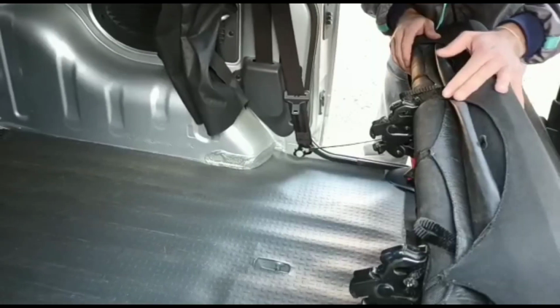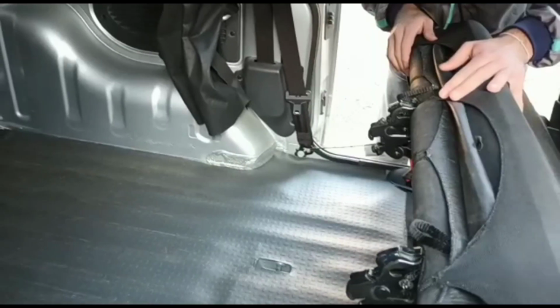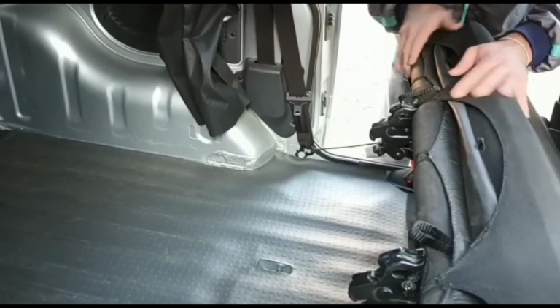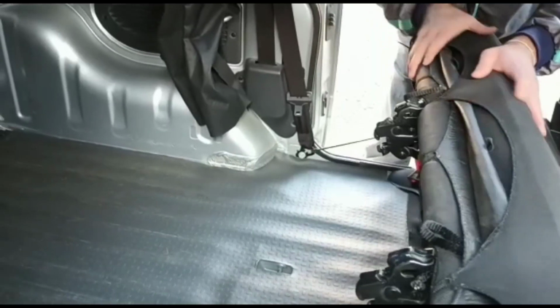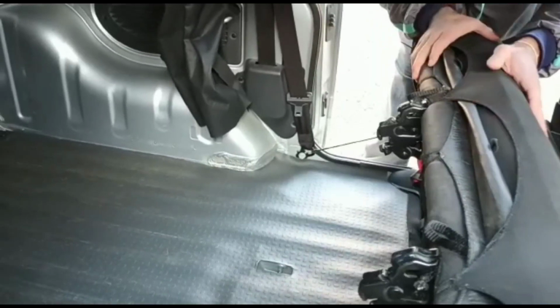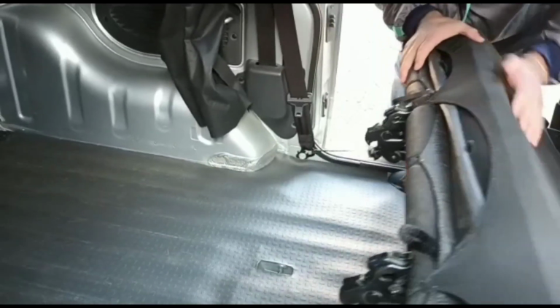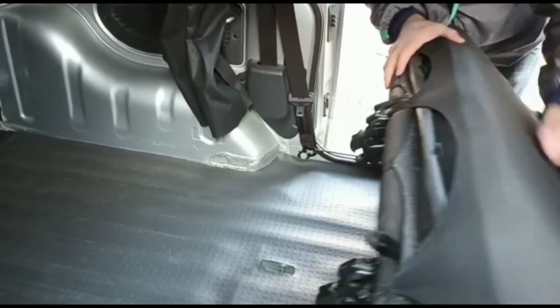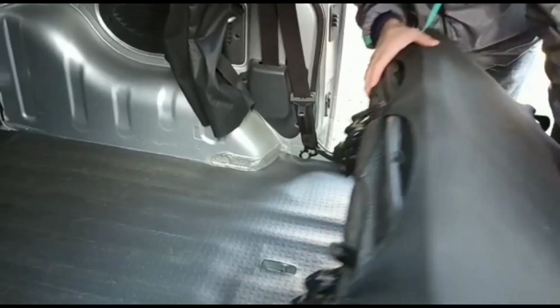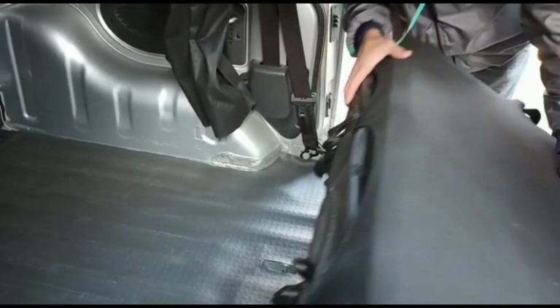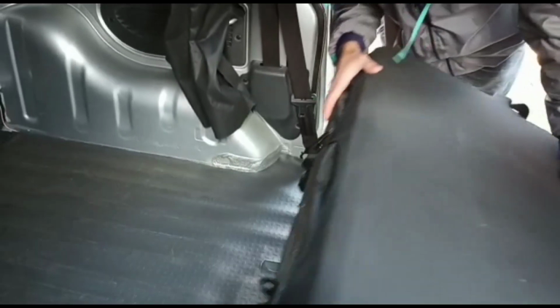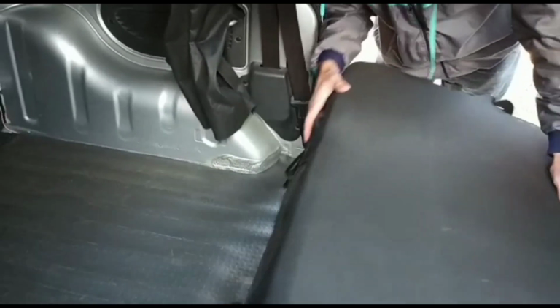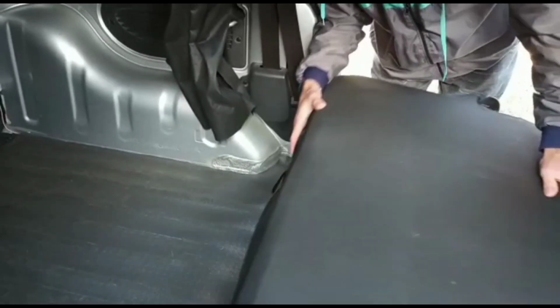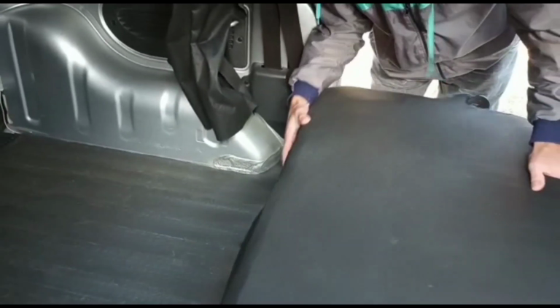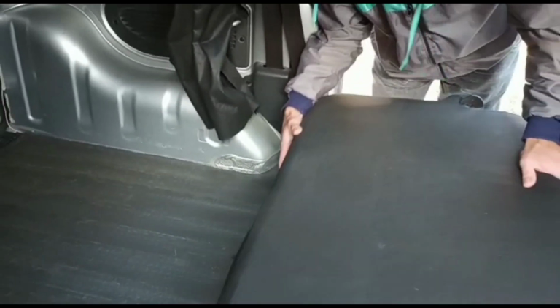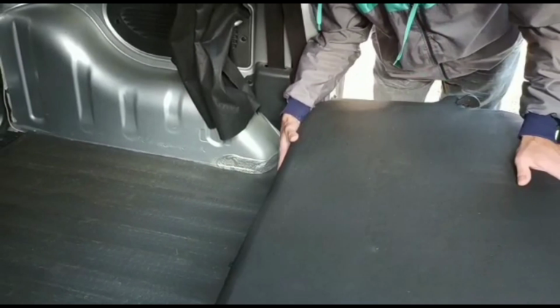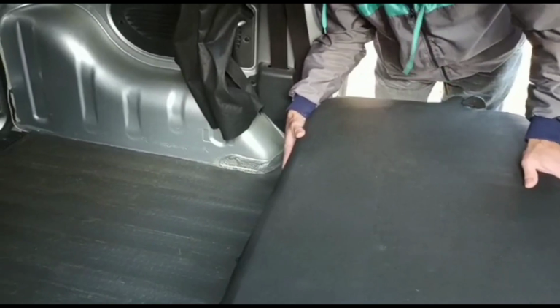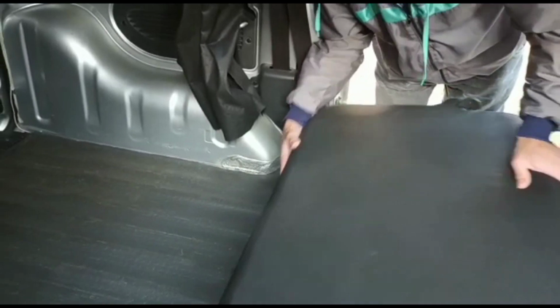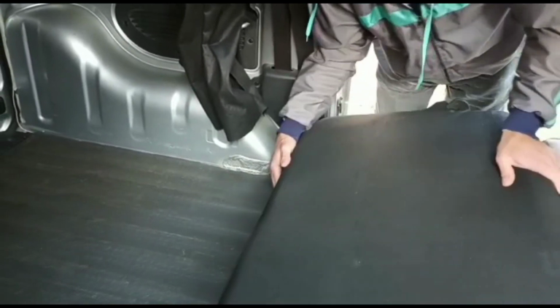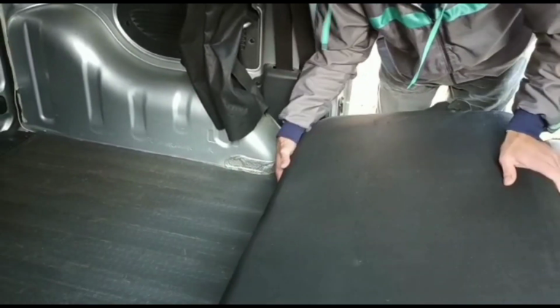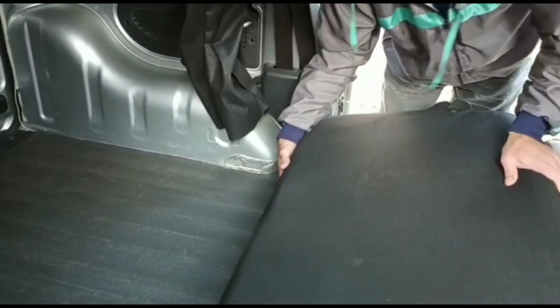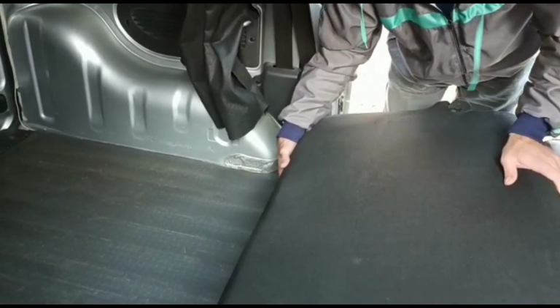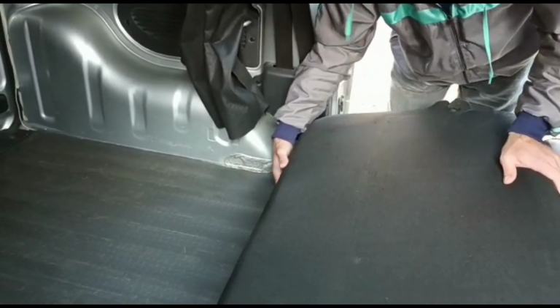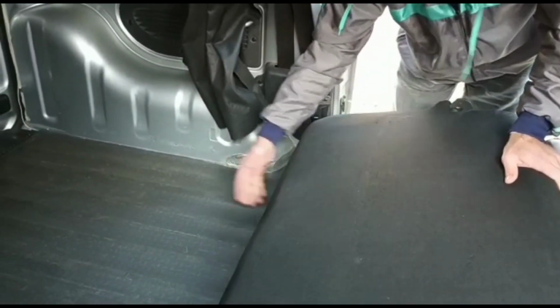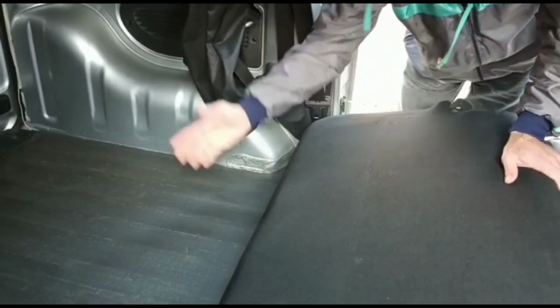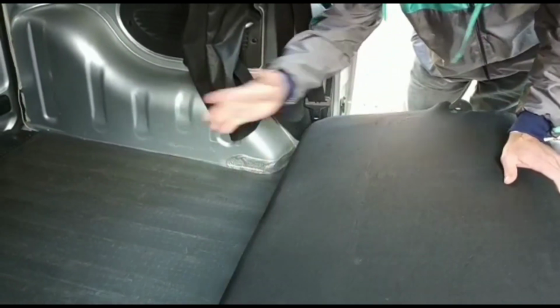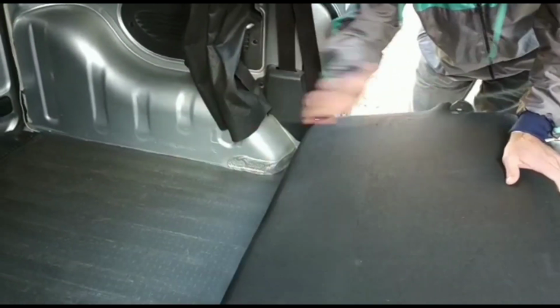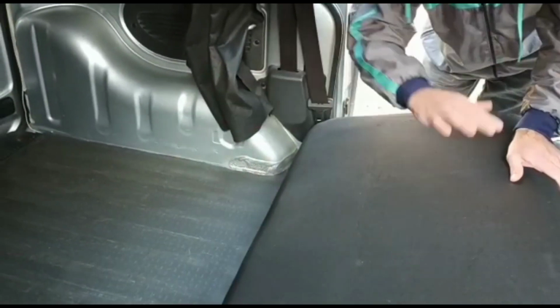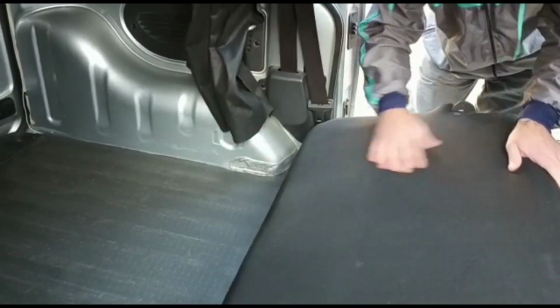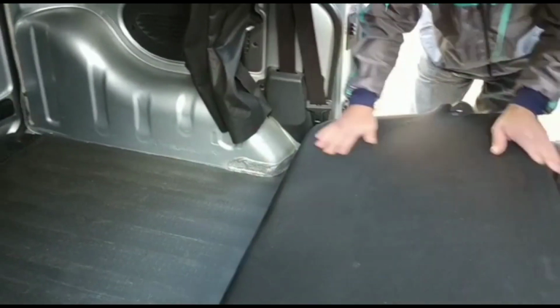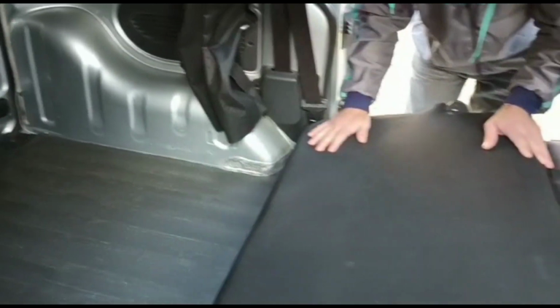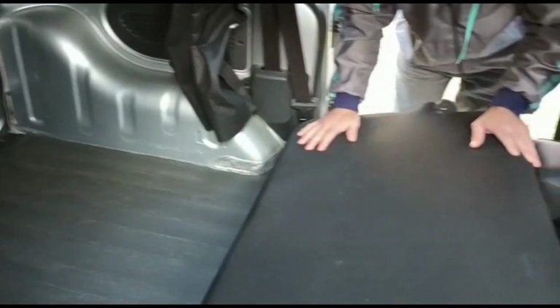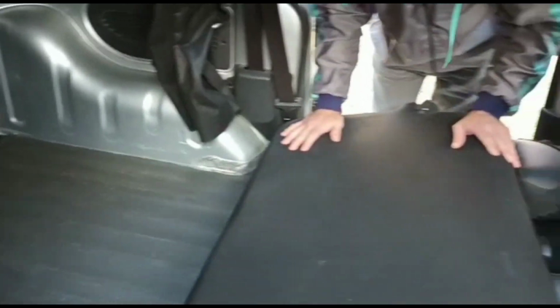When we want to use the camper, we just fold it down and we are going to use the bed here.